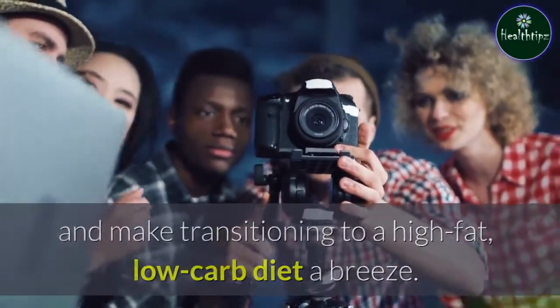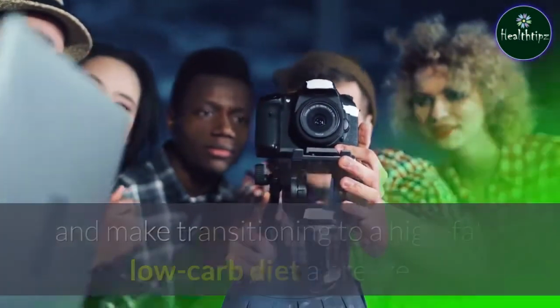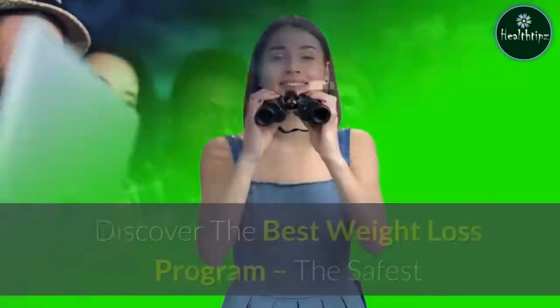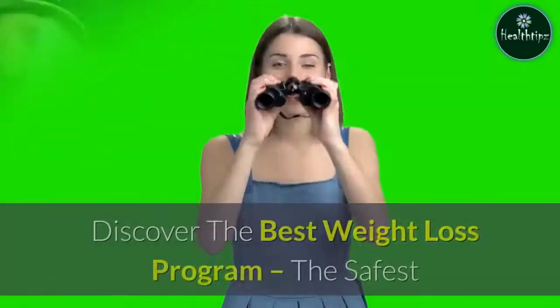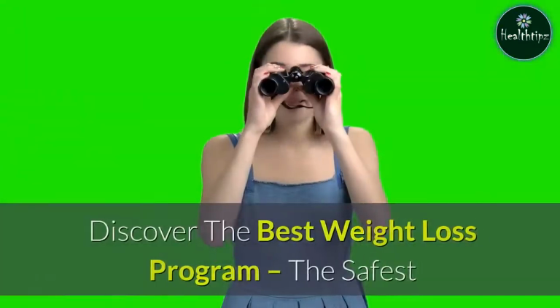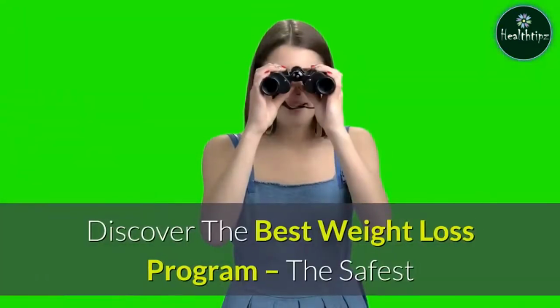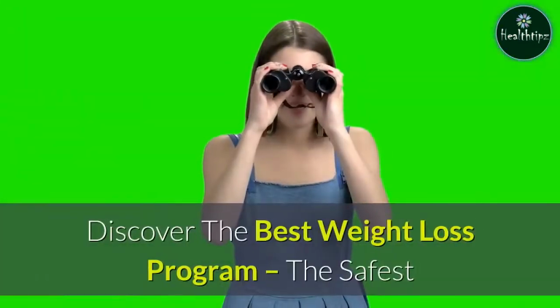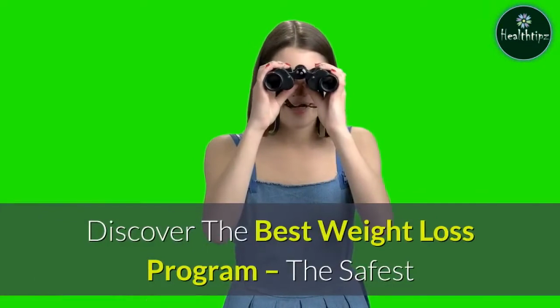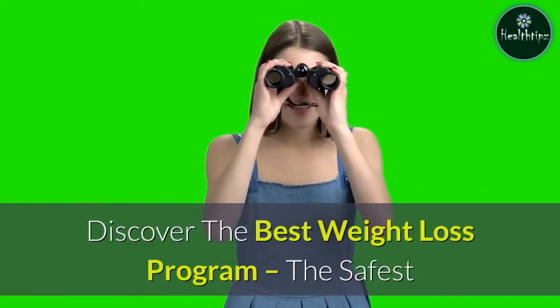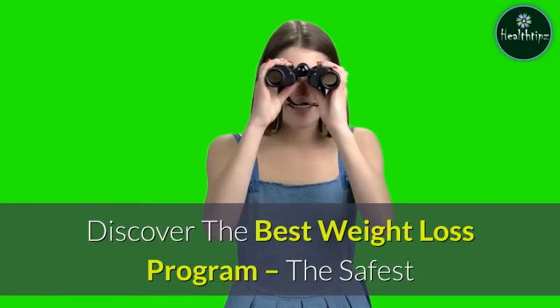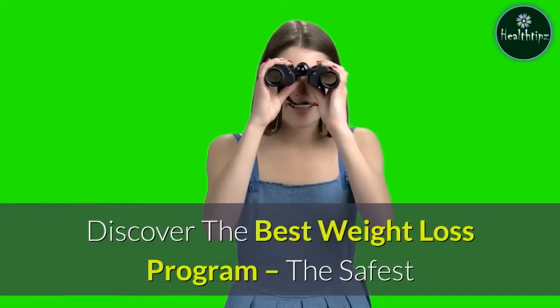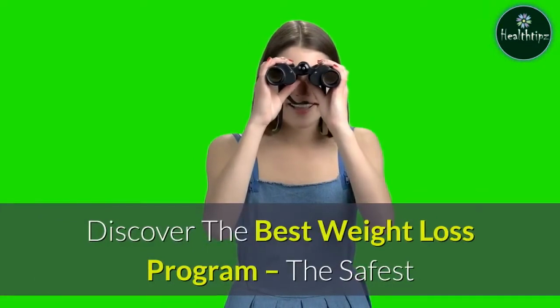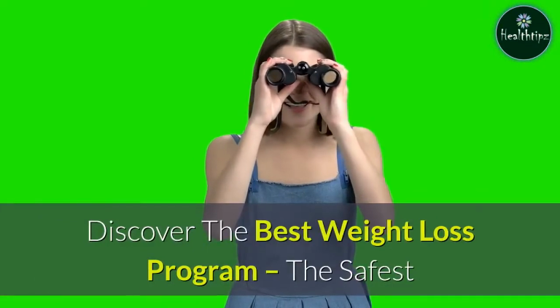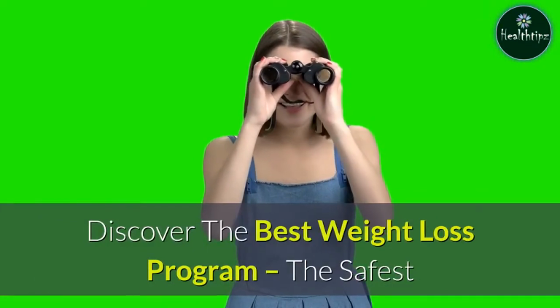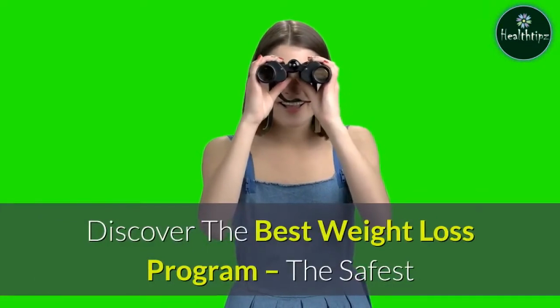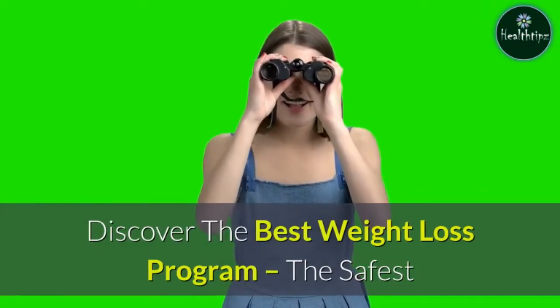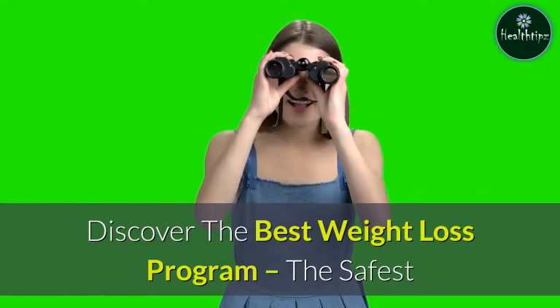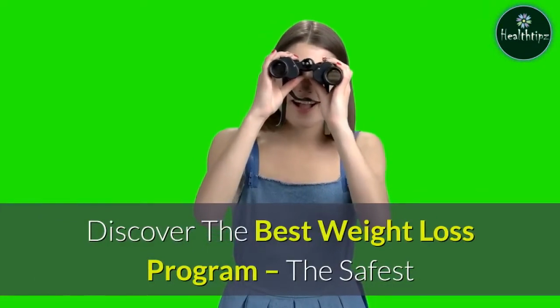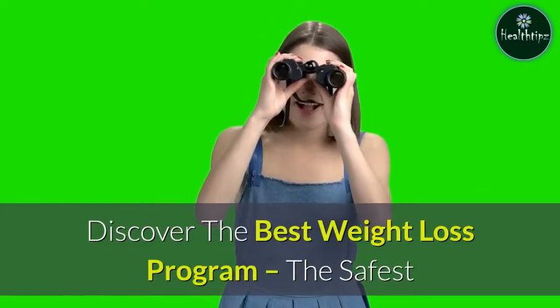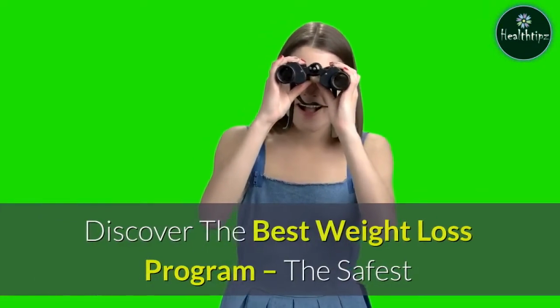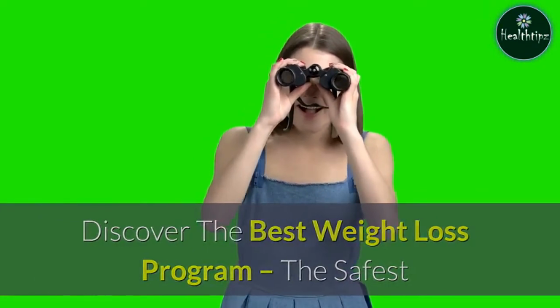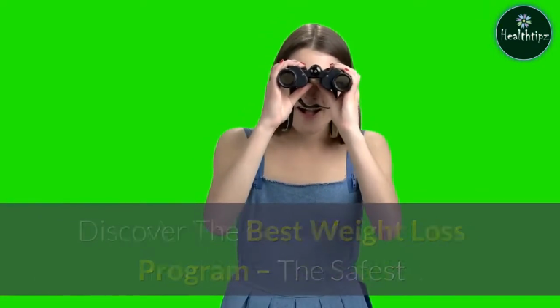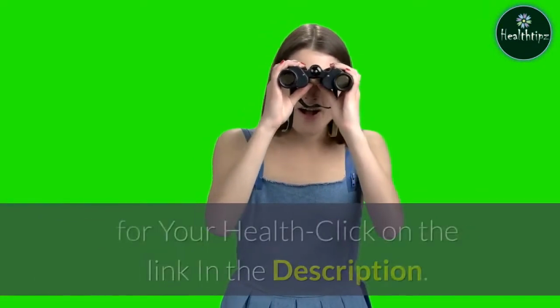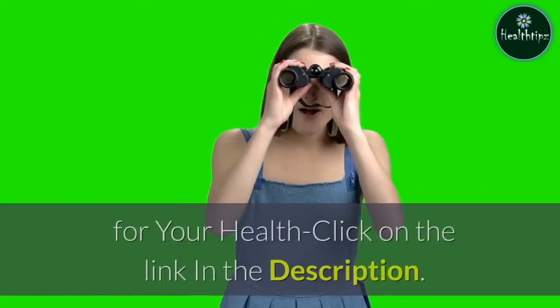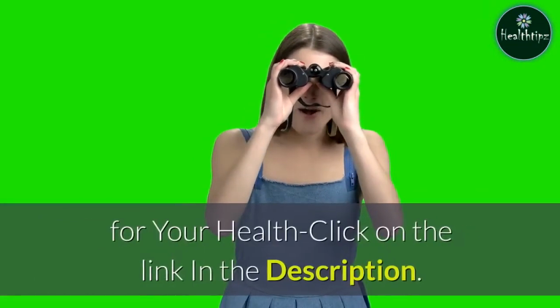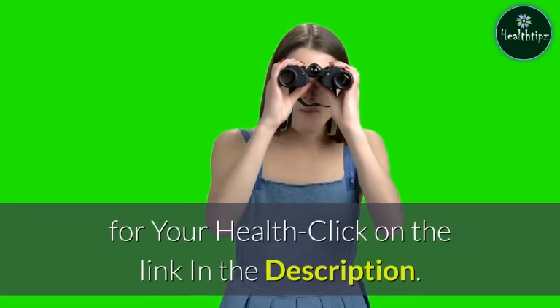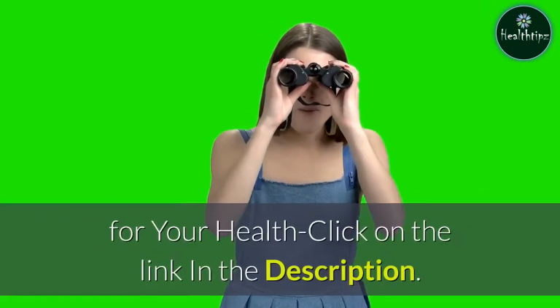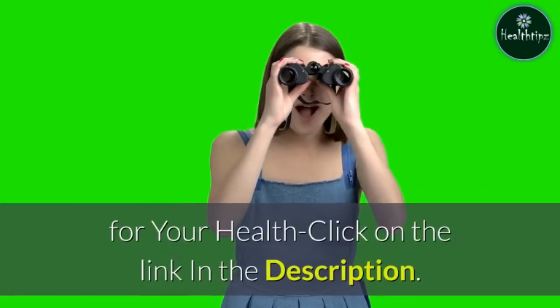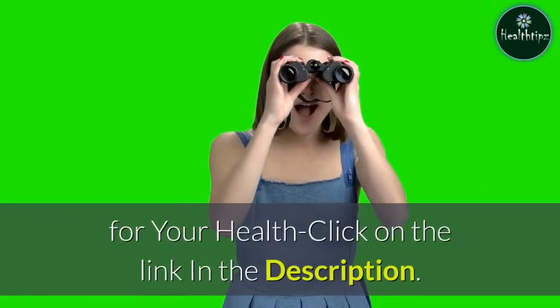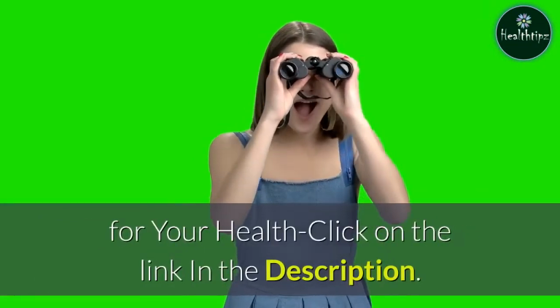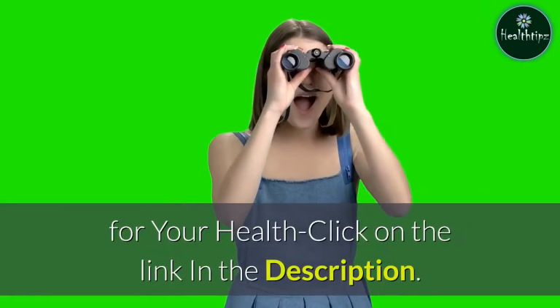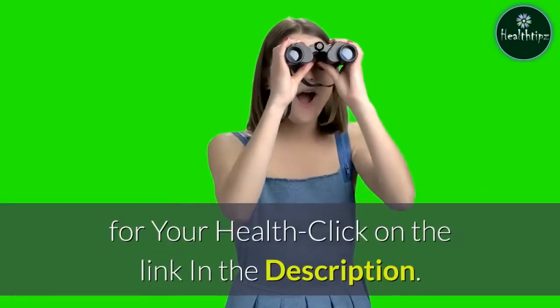Discover the best weight loss program — the safest for your health with the ketogenic diet. Just click on the link in the description.